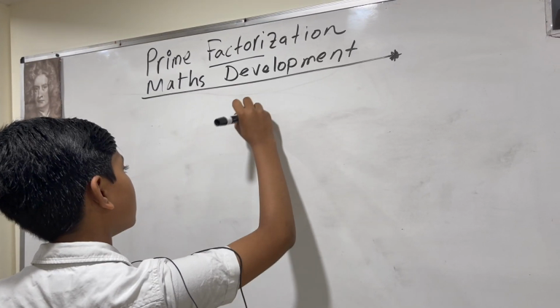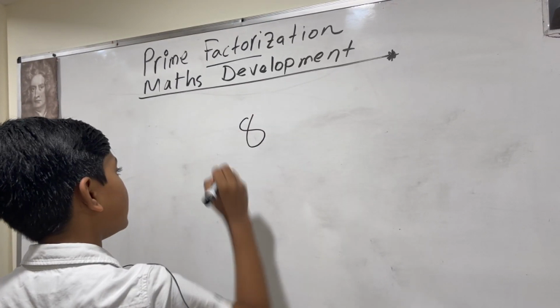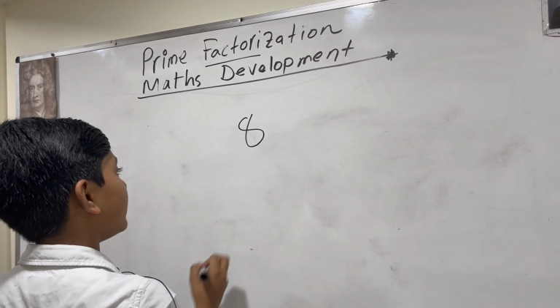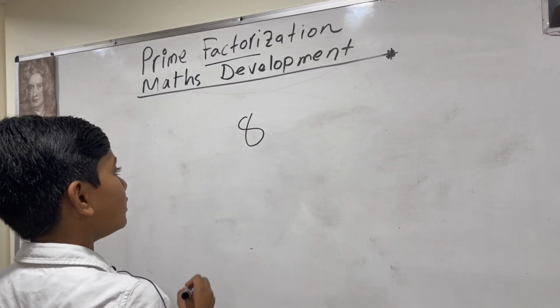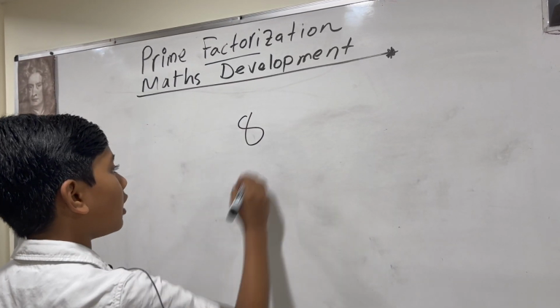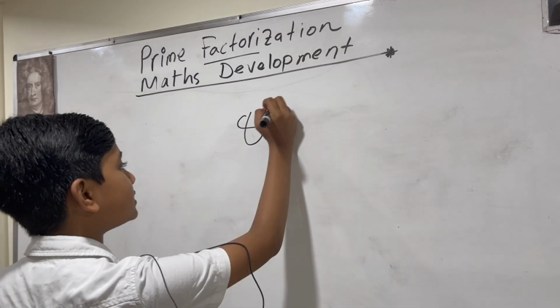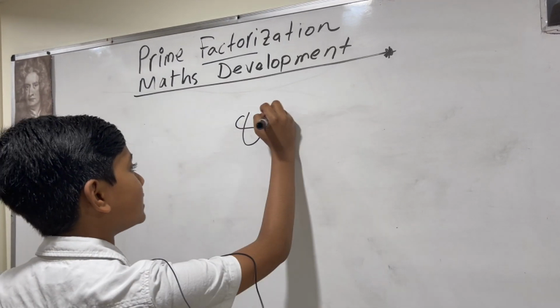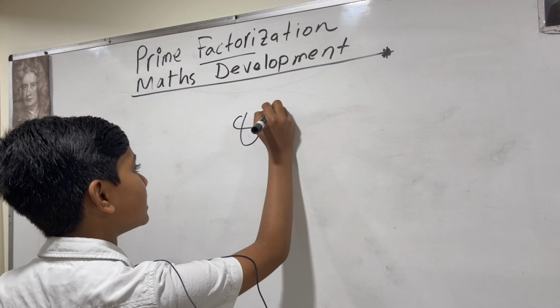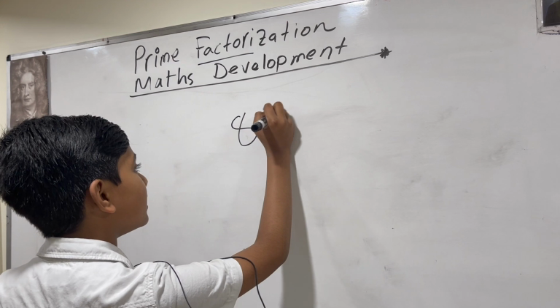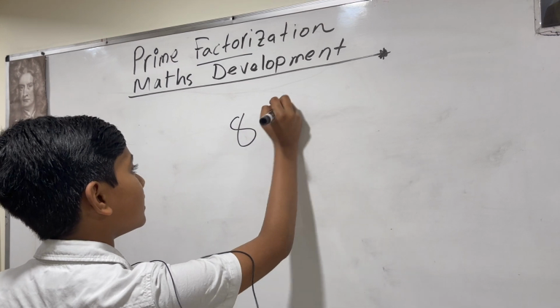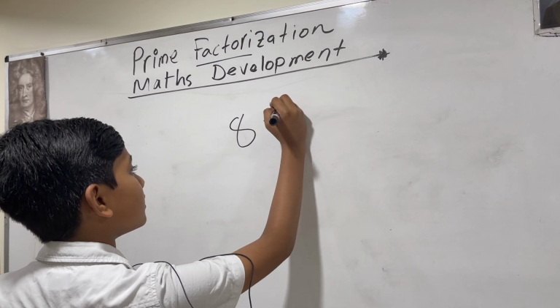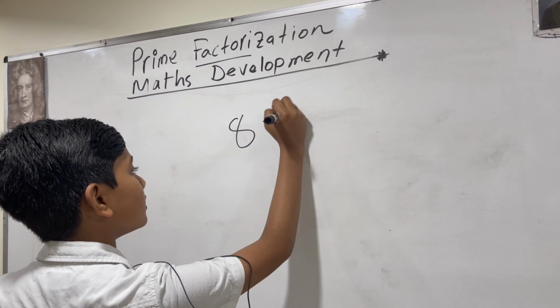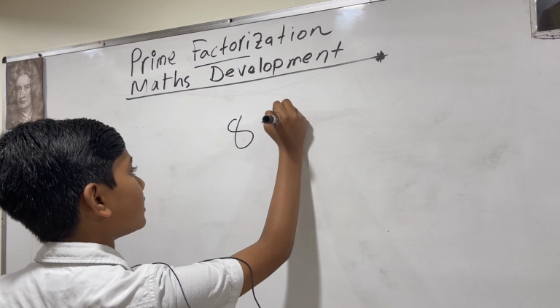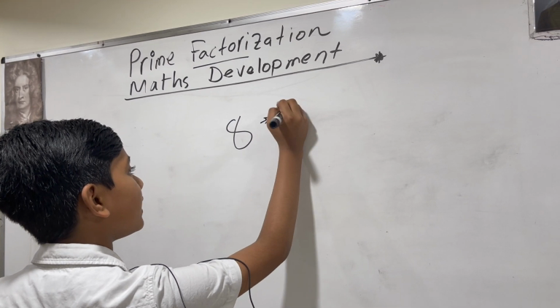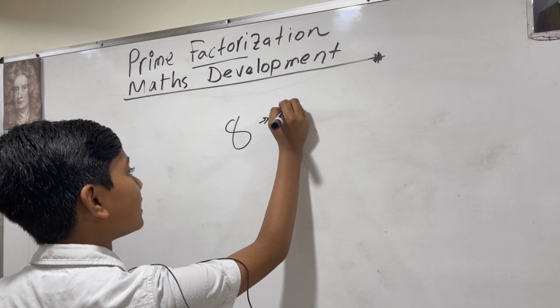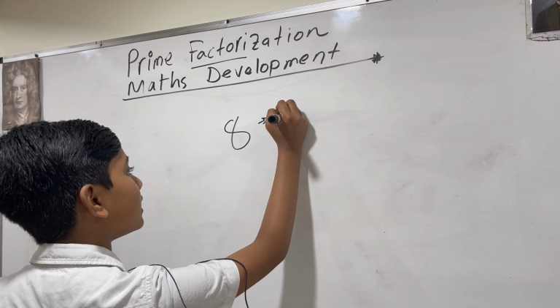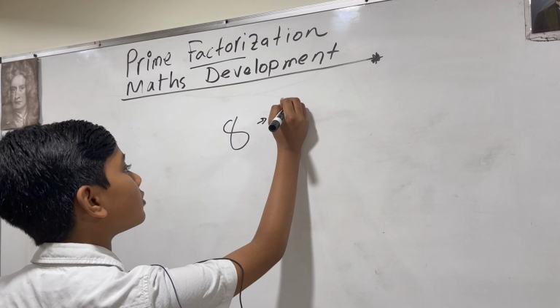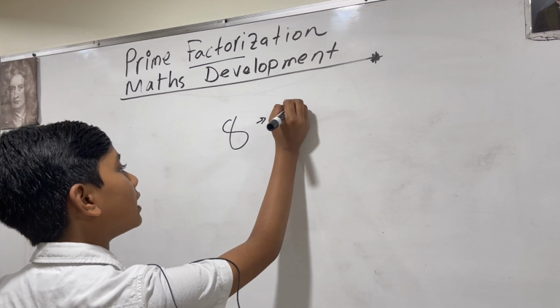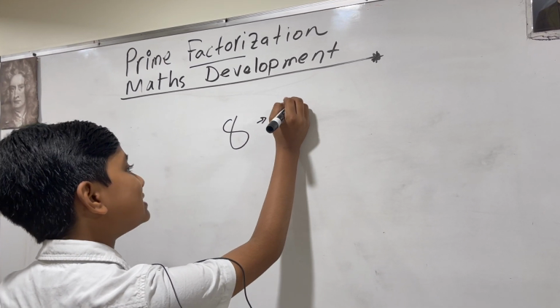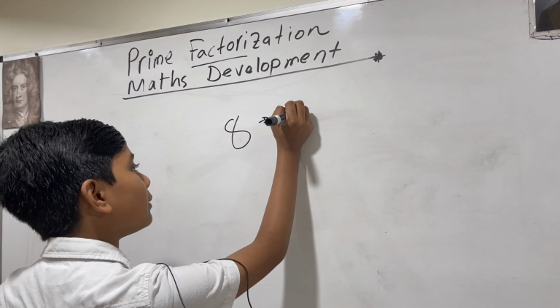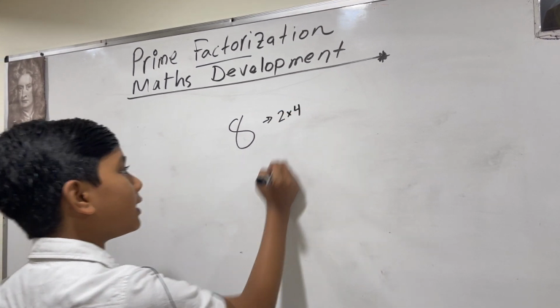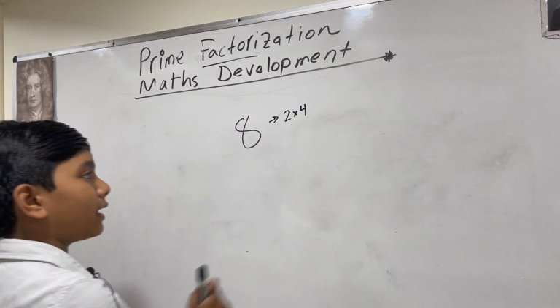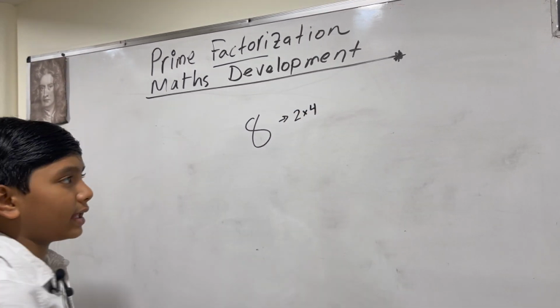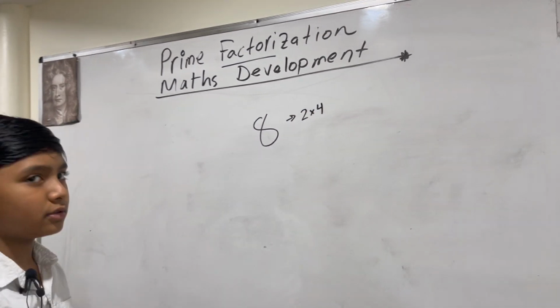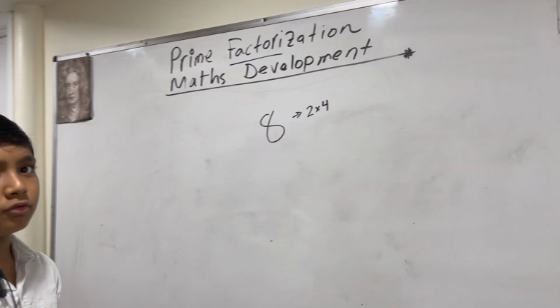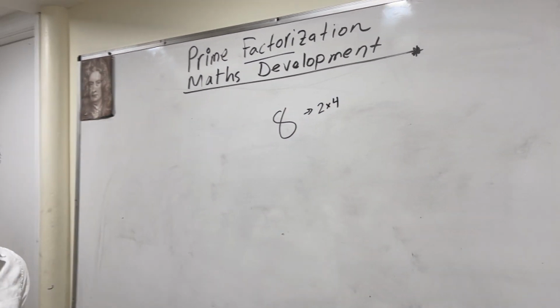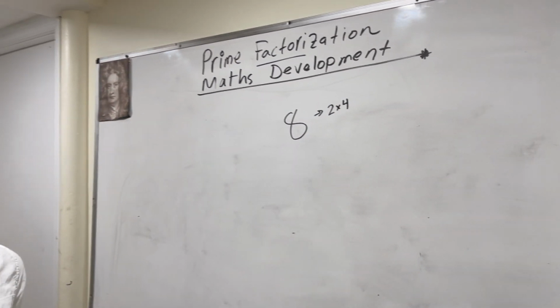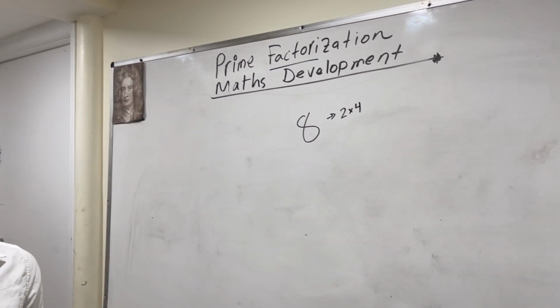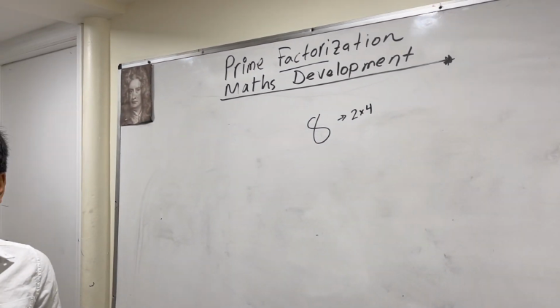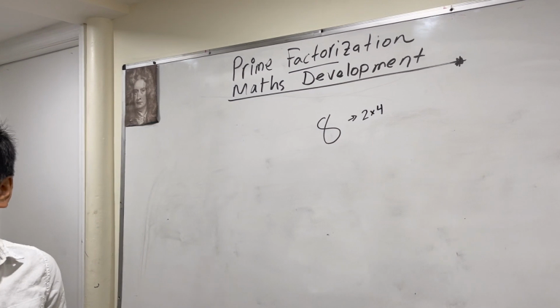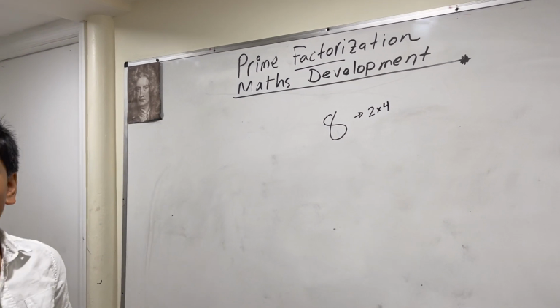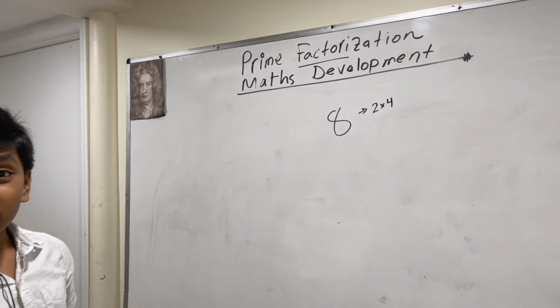Factorization is essentially taking a number and separating it into two of its separate factors.